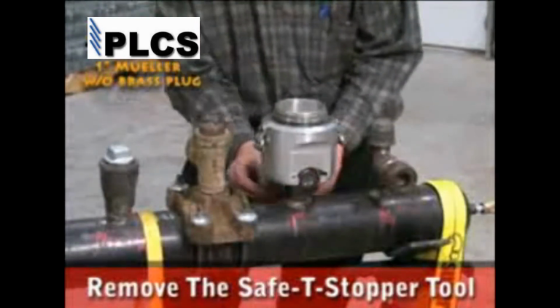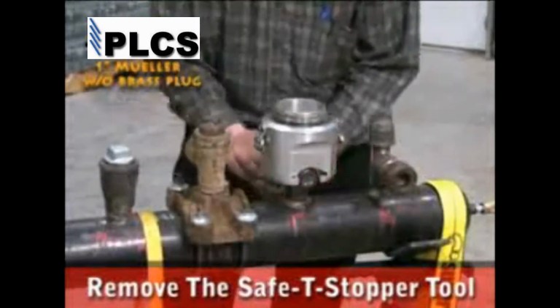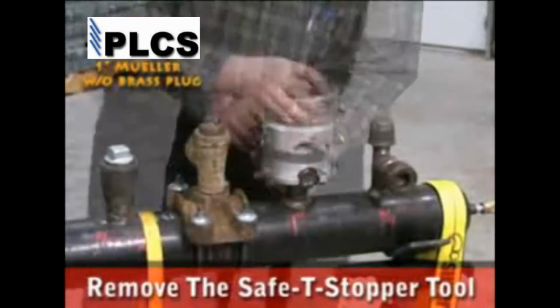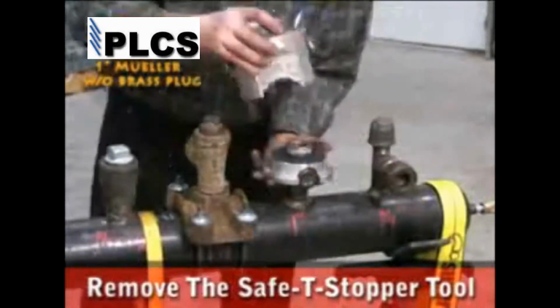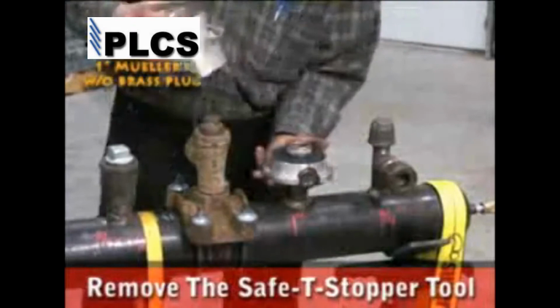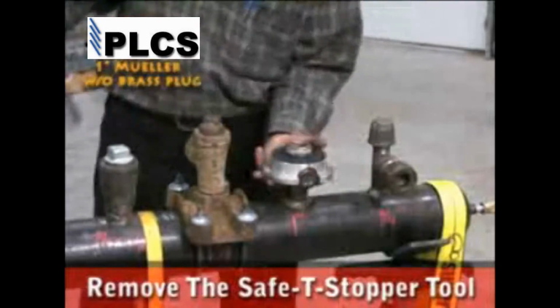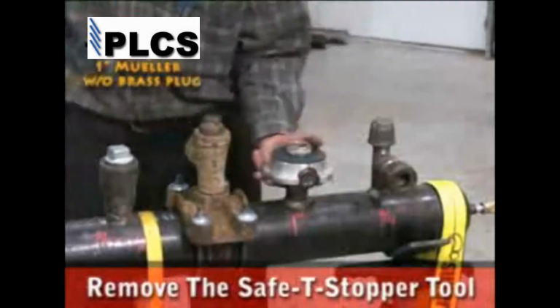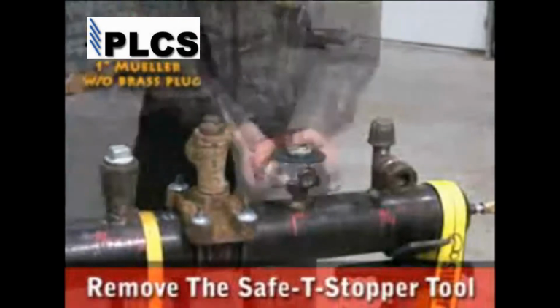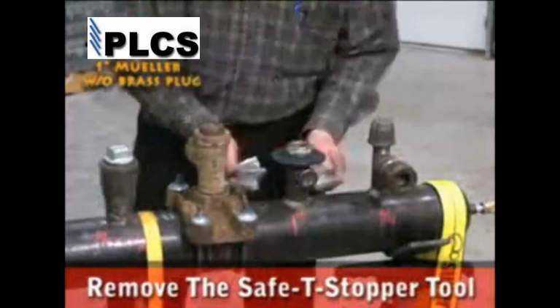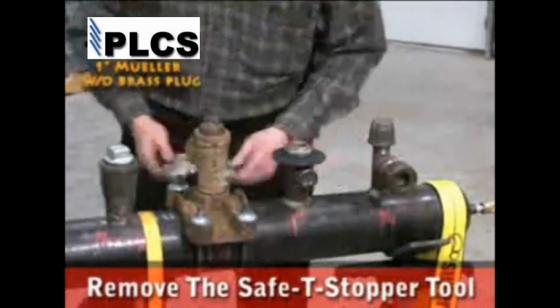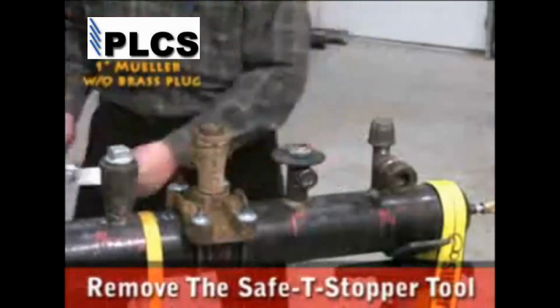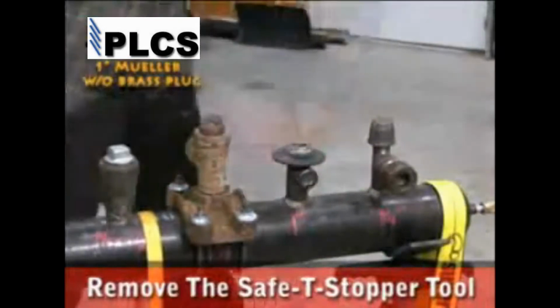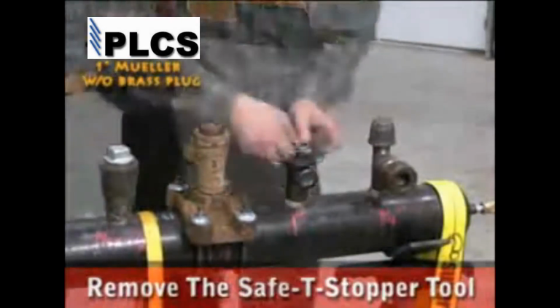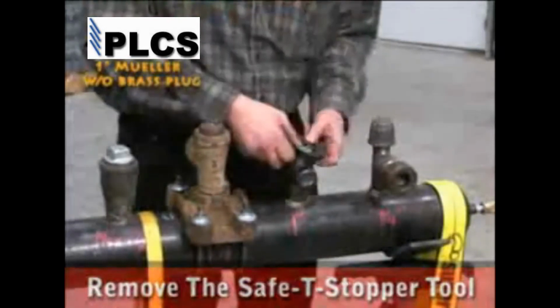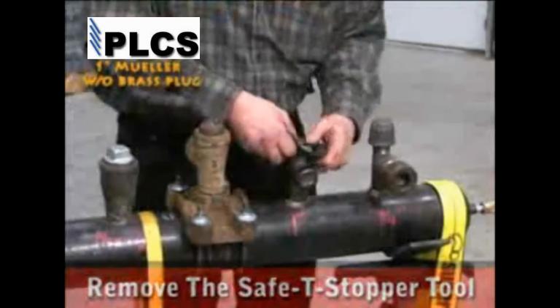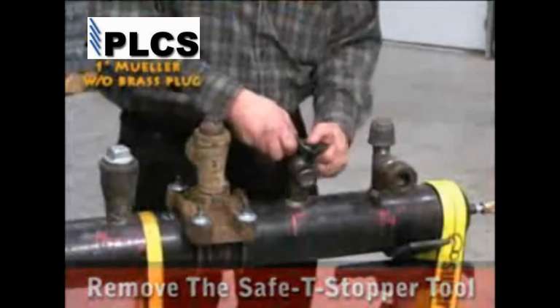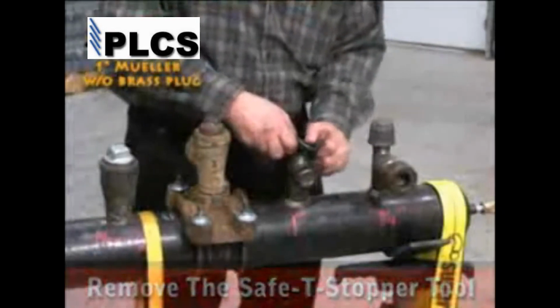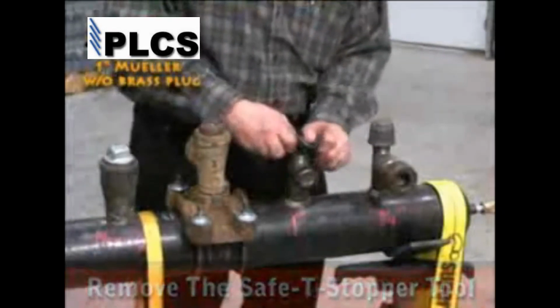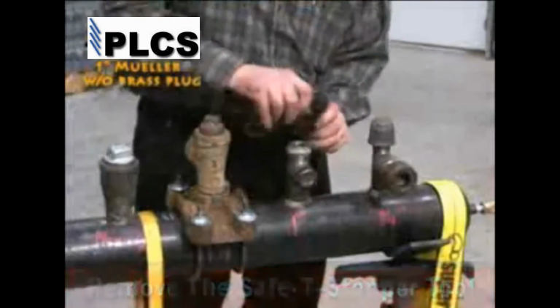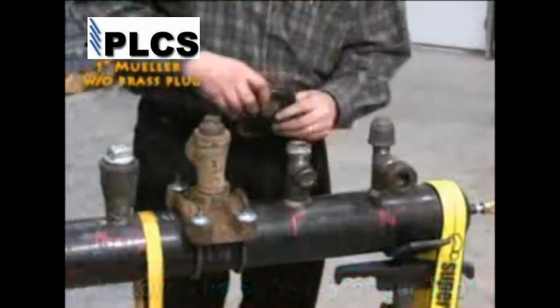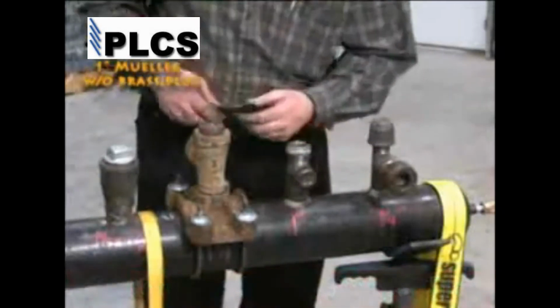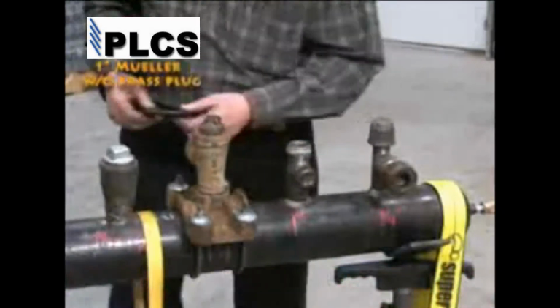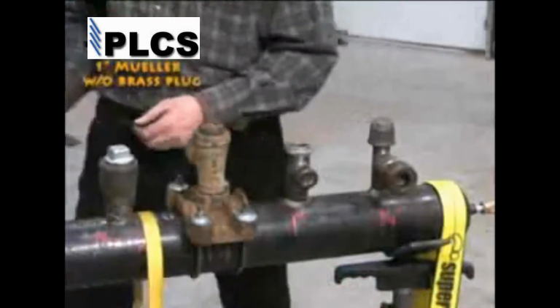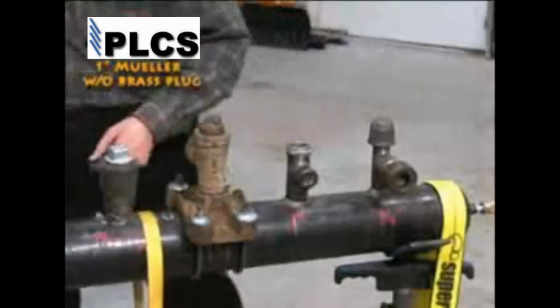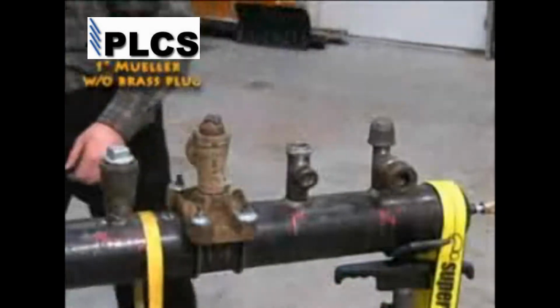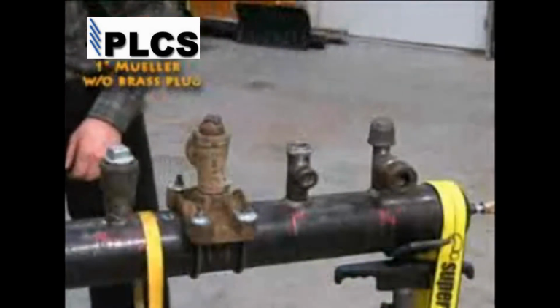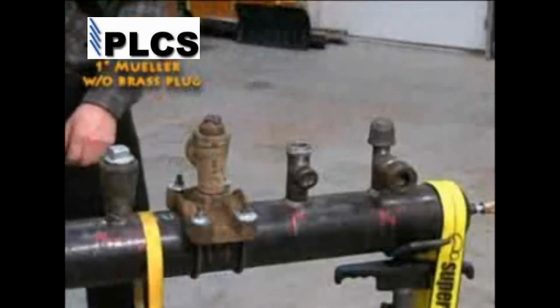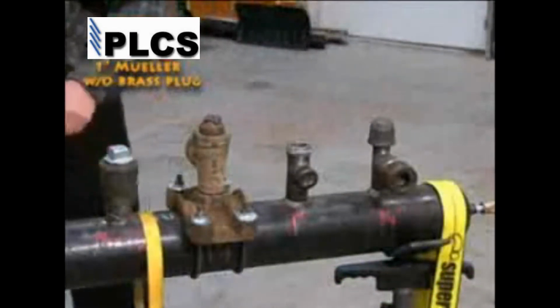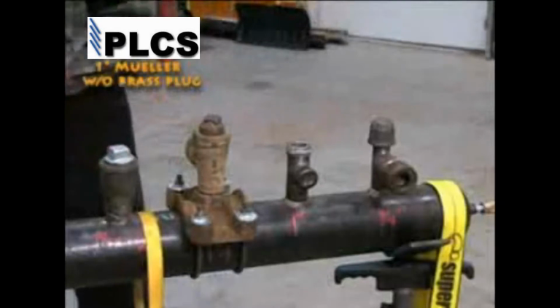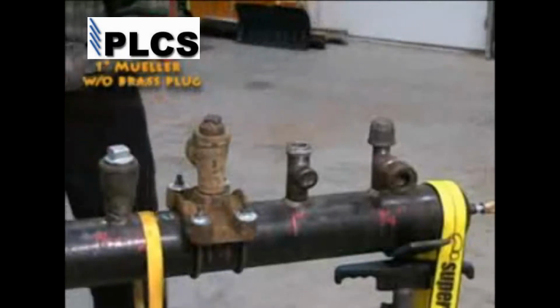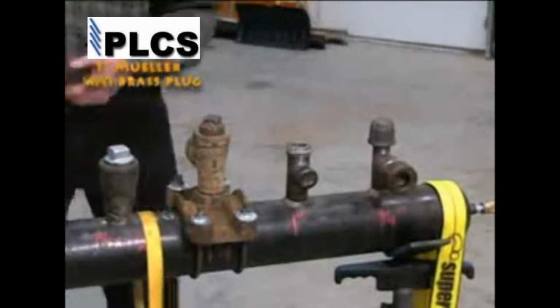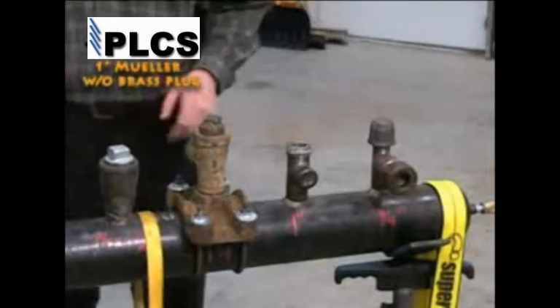All rubber seals can be reused many times. A new brass completion plug can be installed if desired.